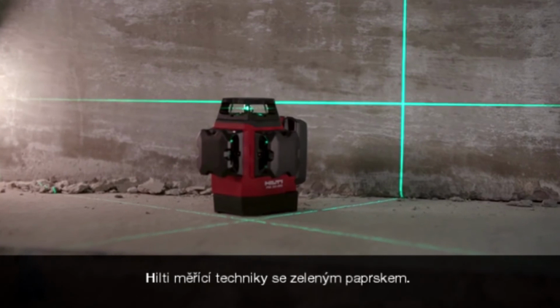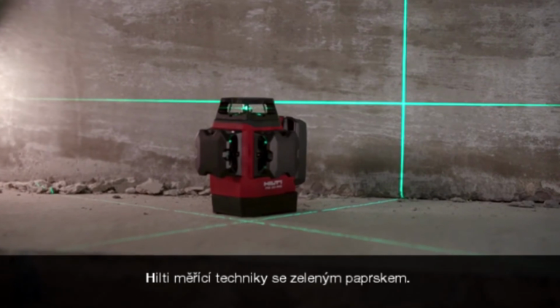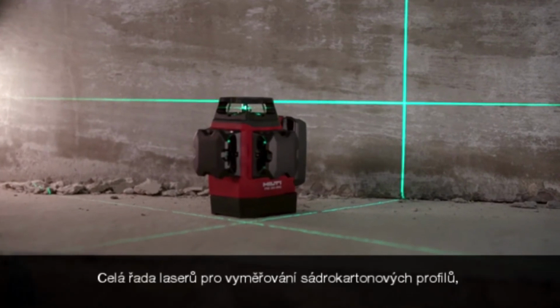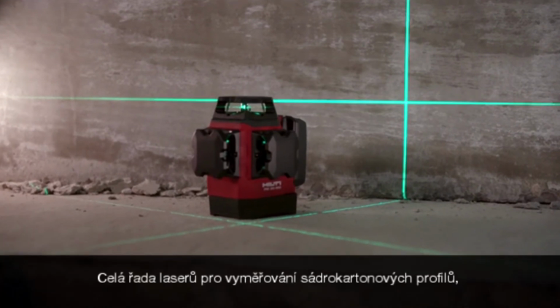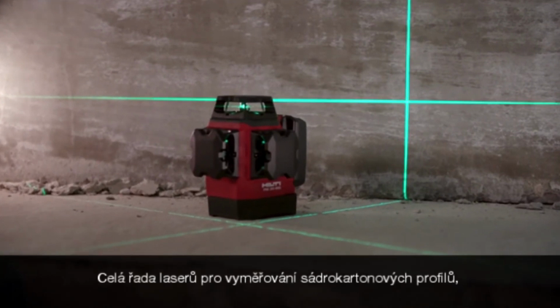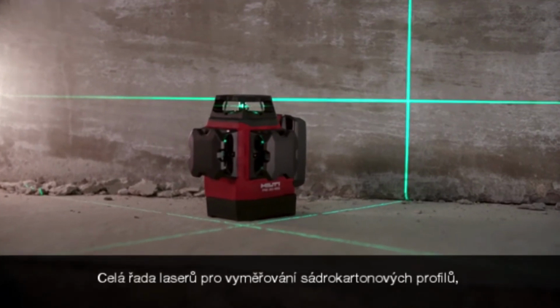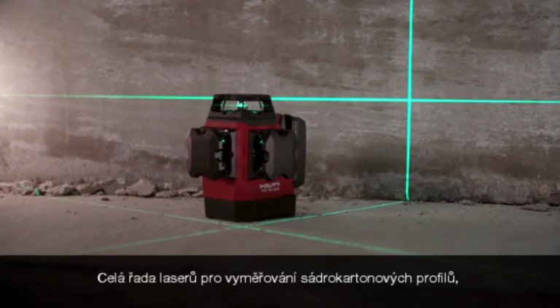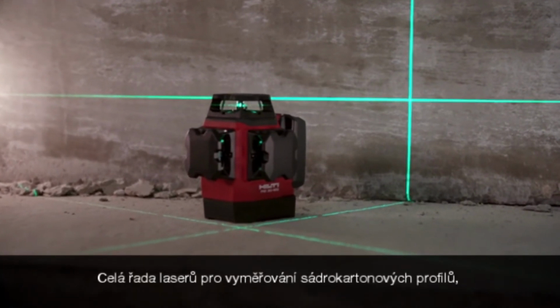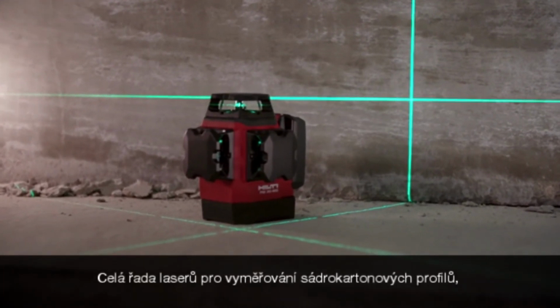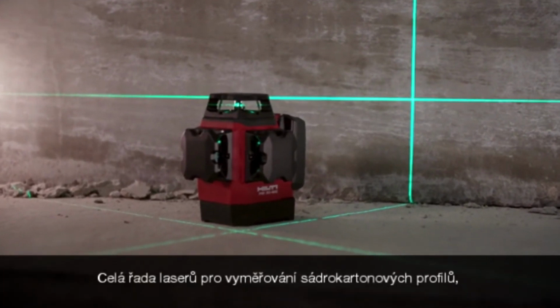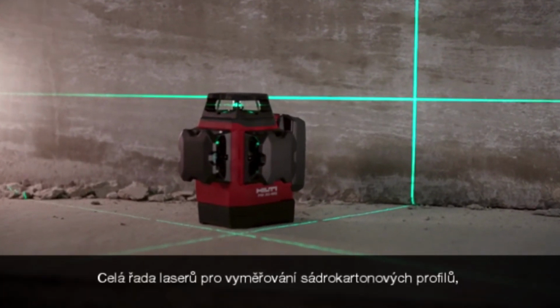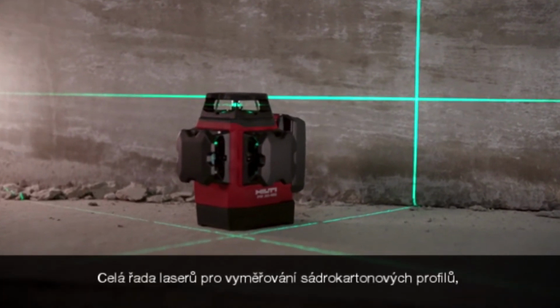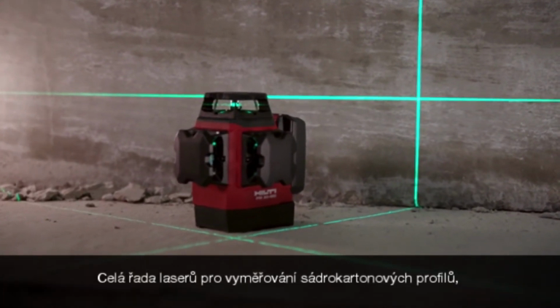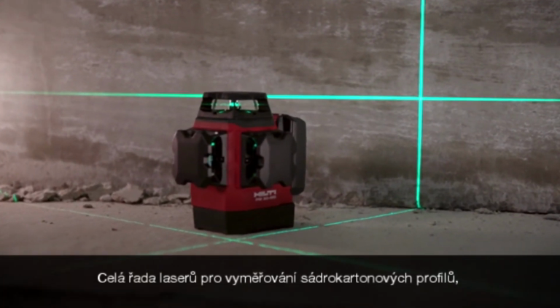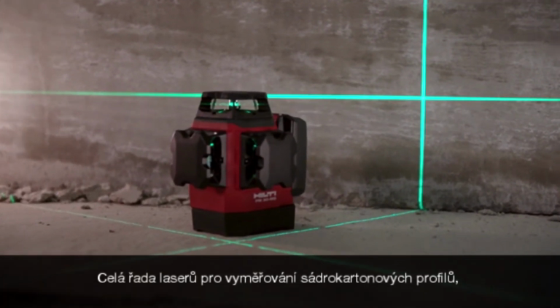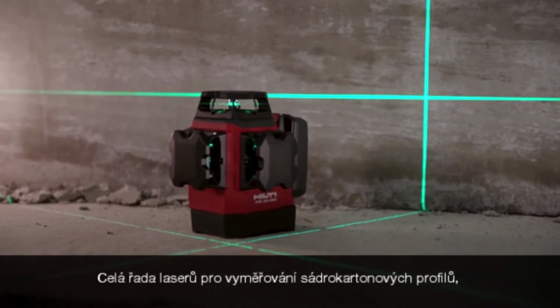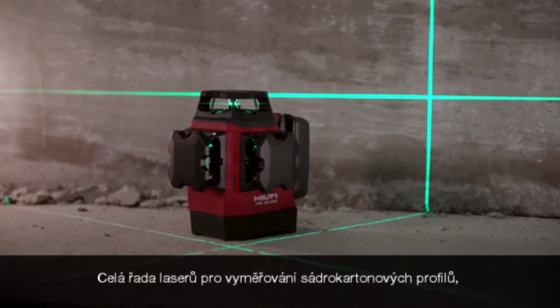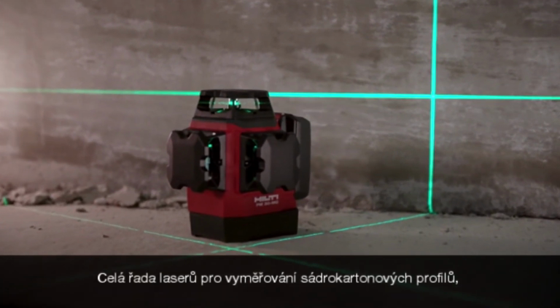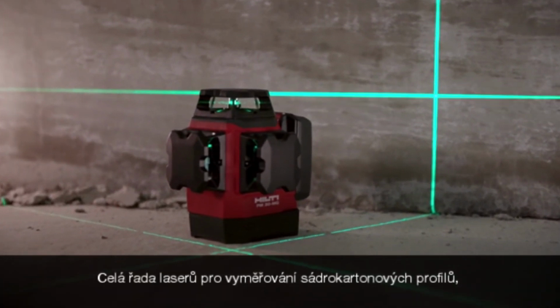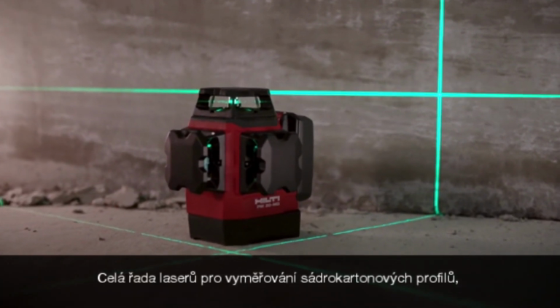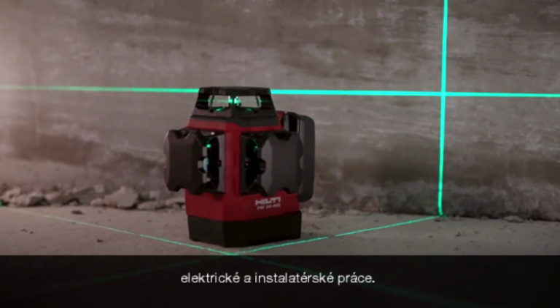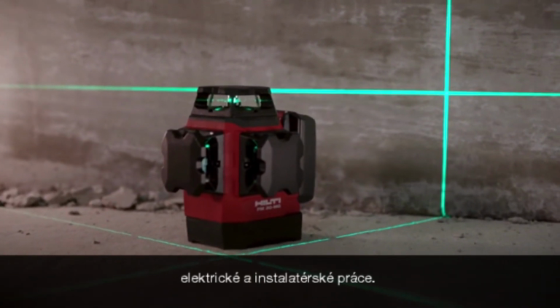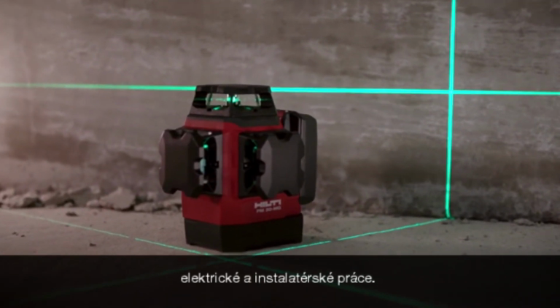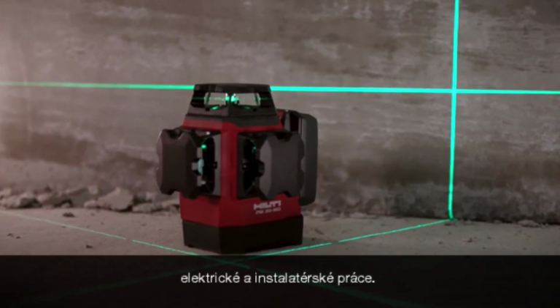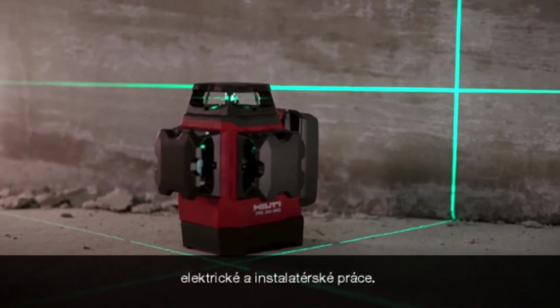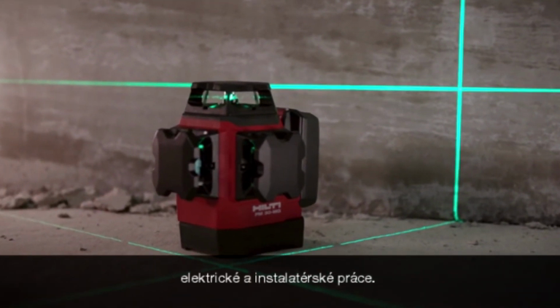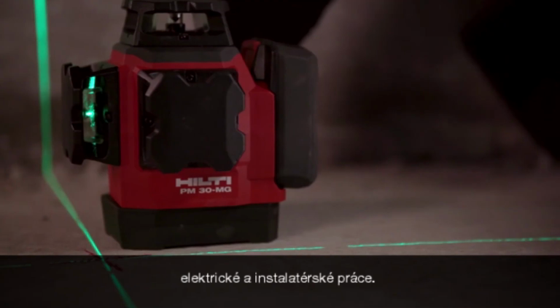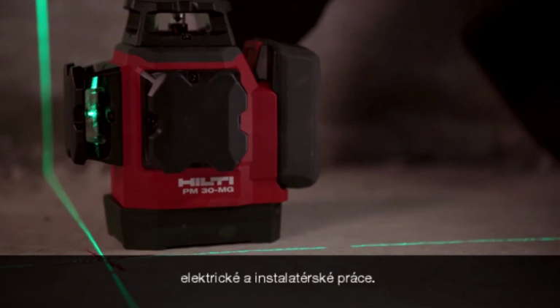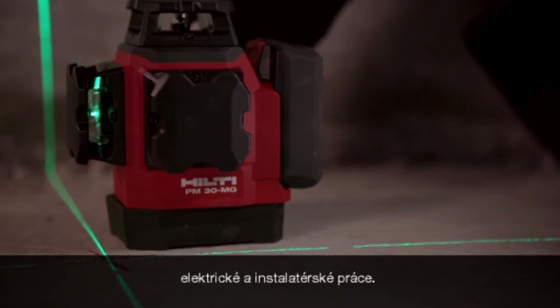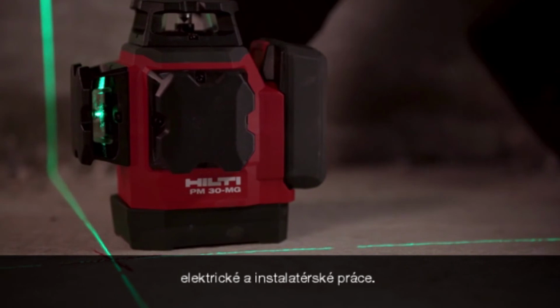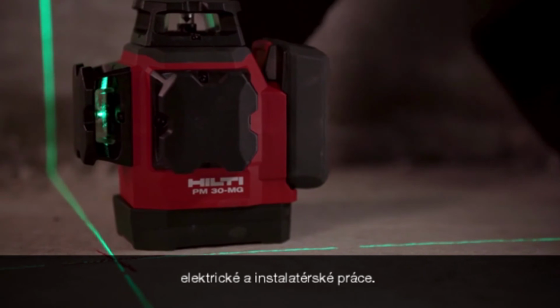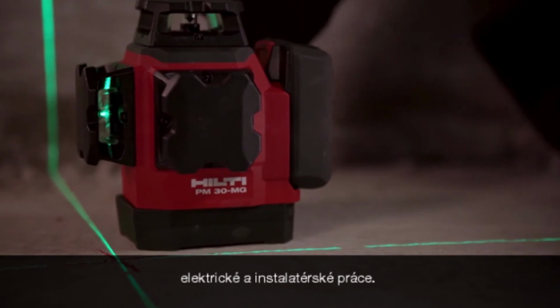The entire line of lasers sets the bar for drywall, electrical, and mechanical applications.